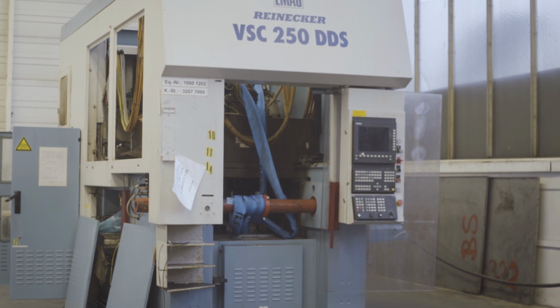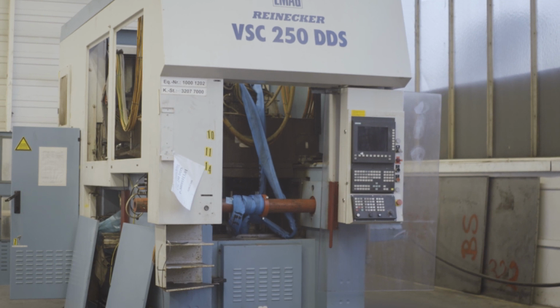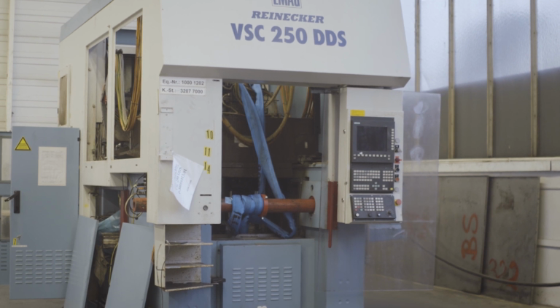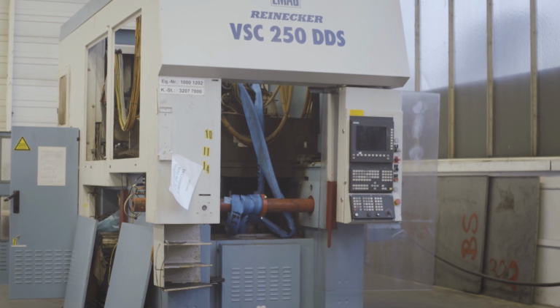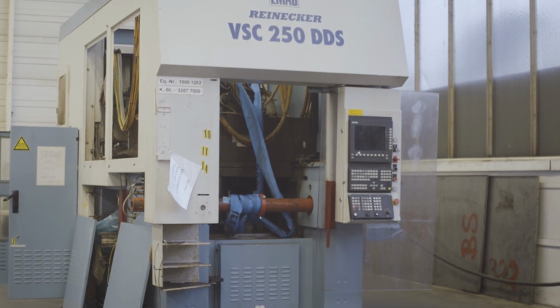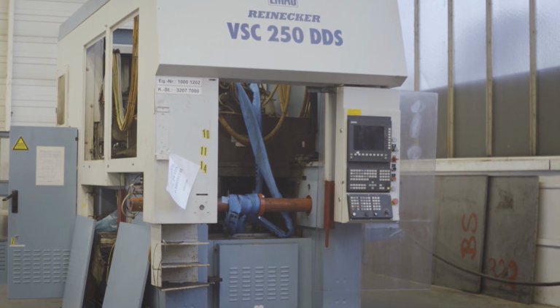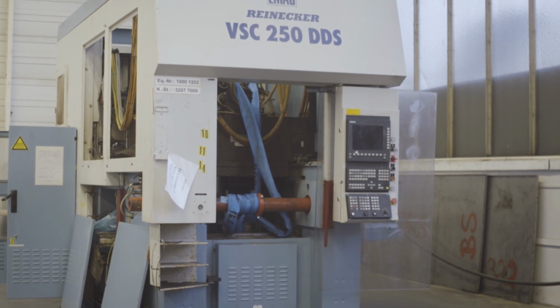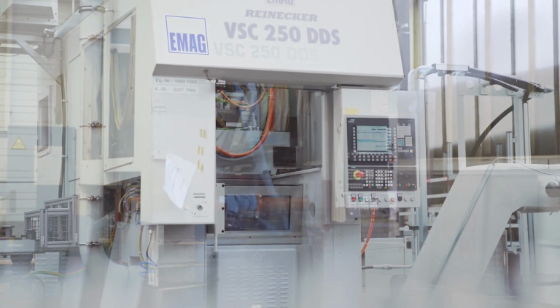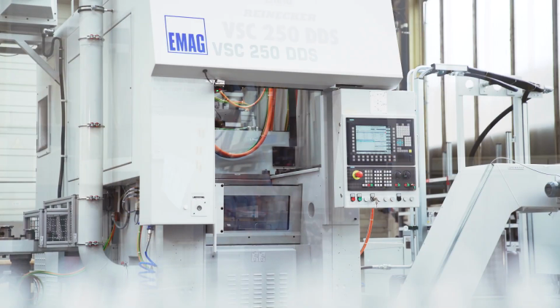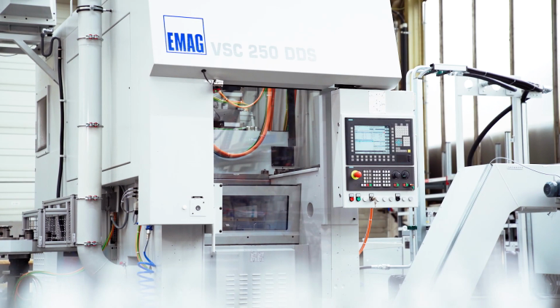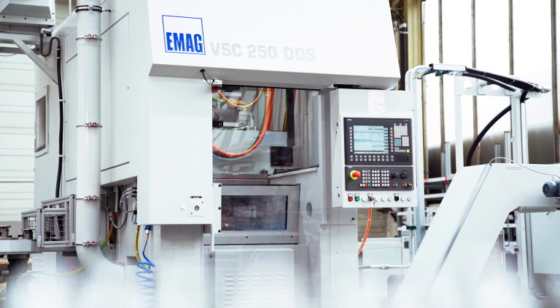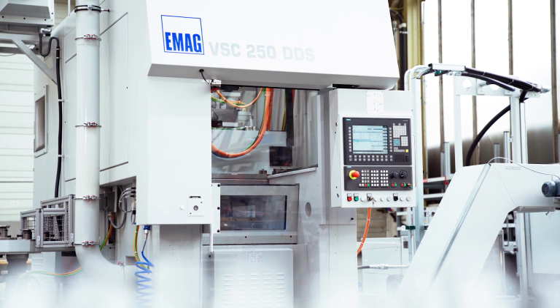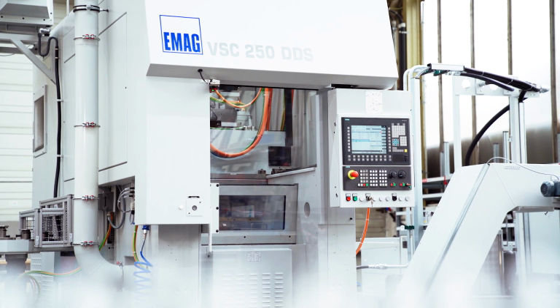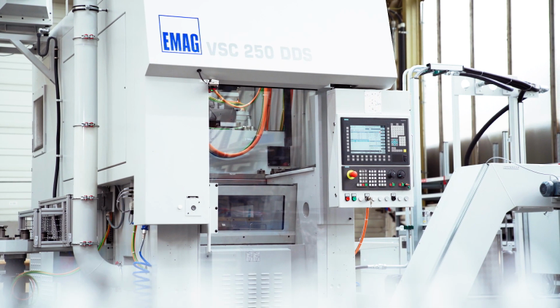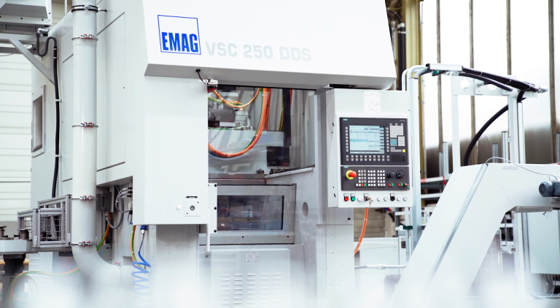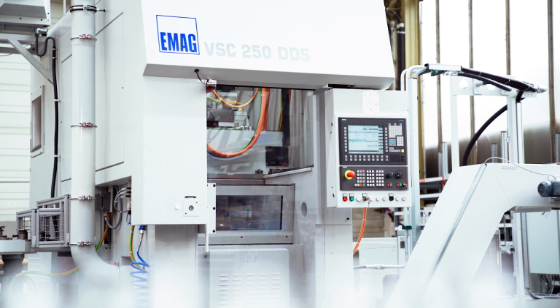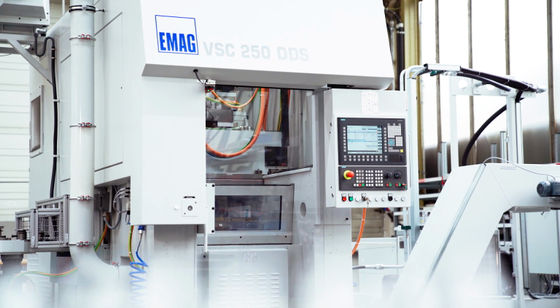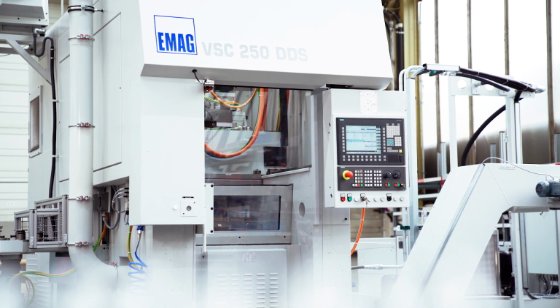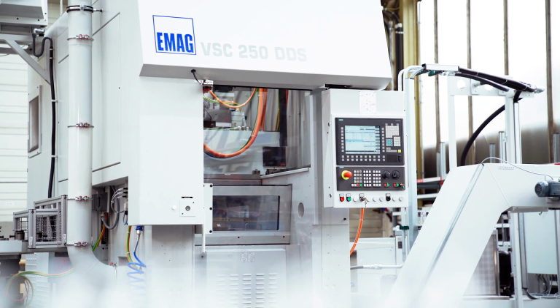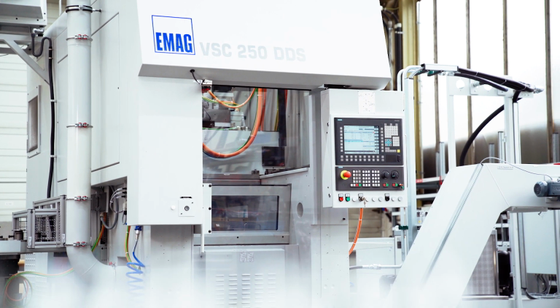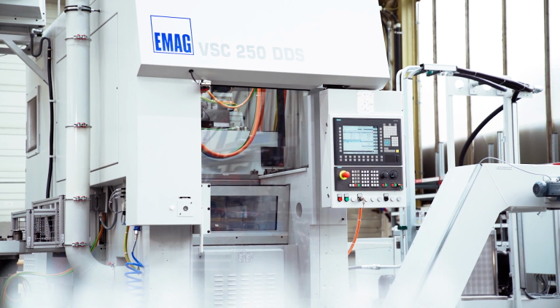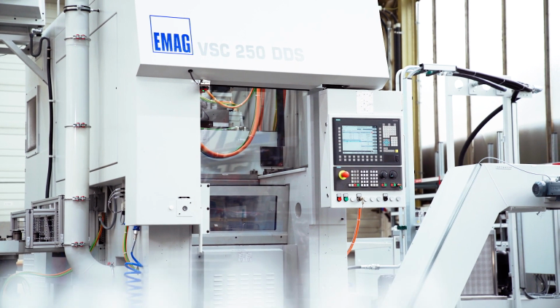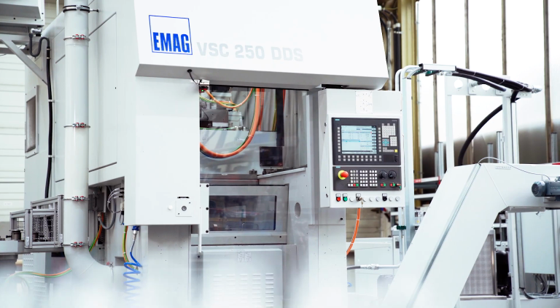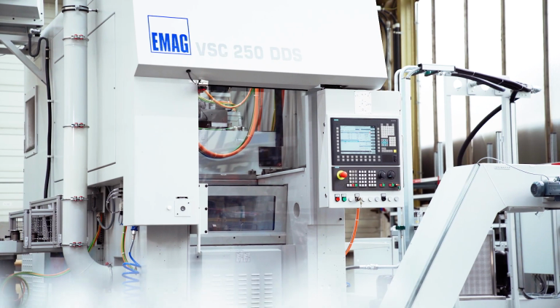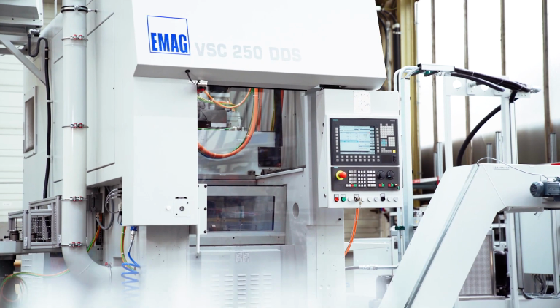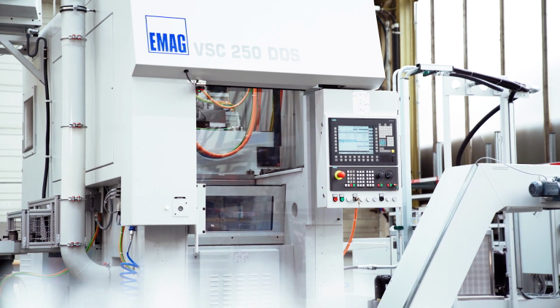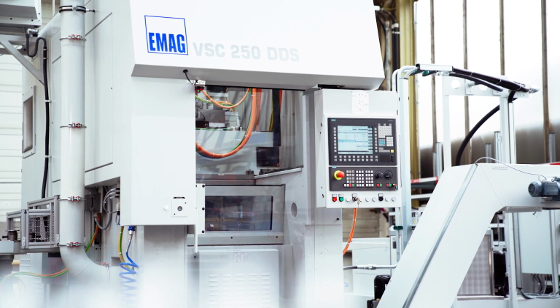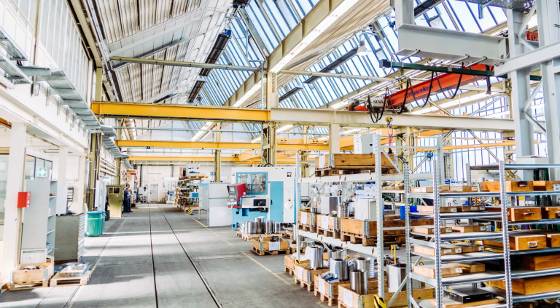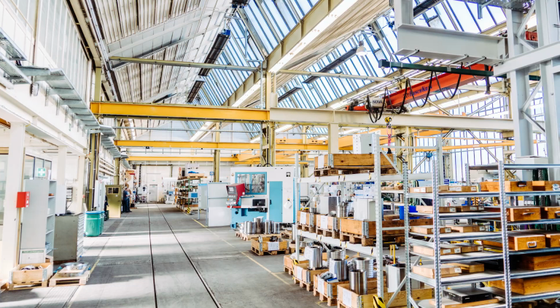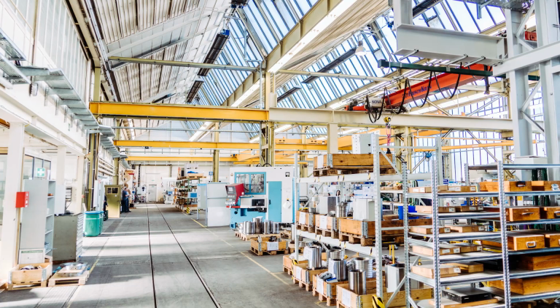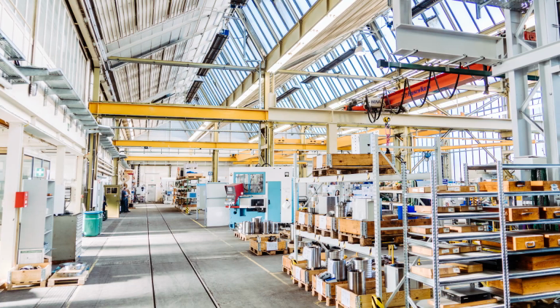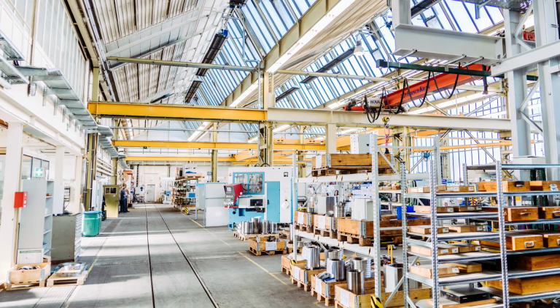EMAG Retrofit: Make old, new. This describes in very few words what EMAG Retrofit does.